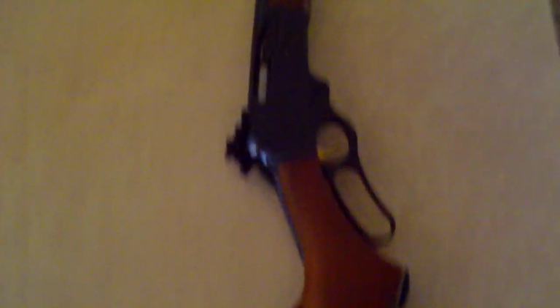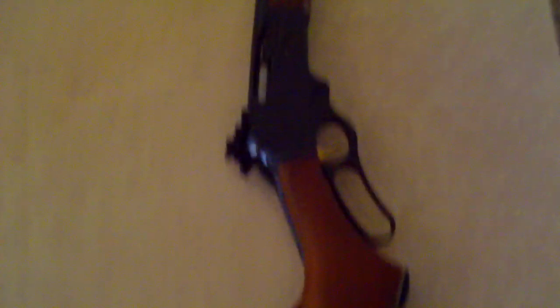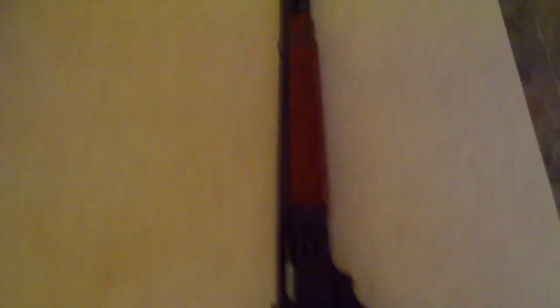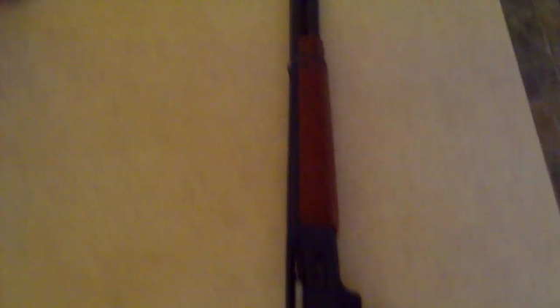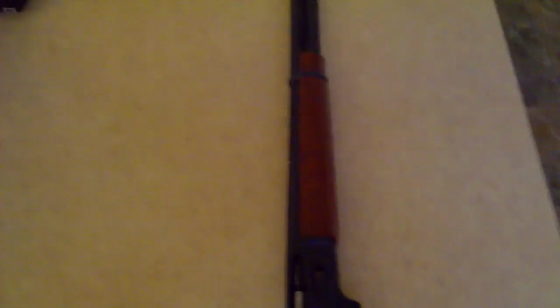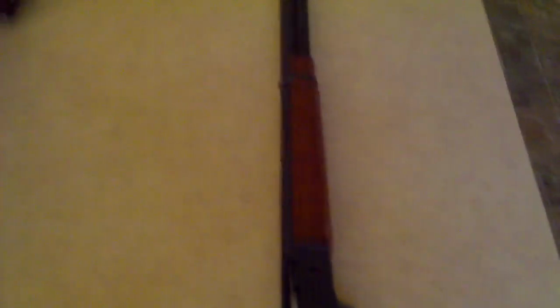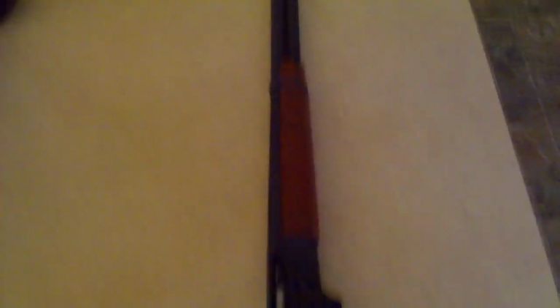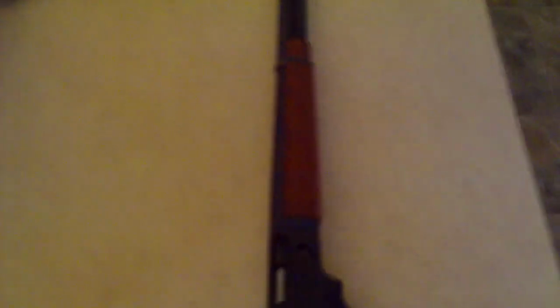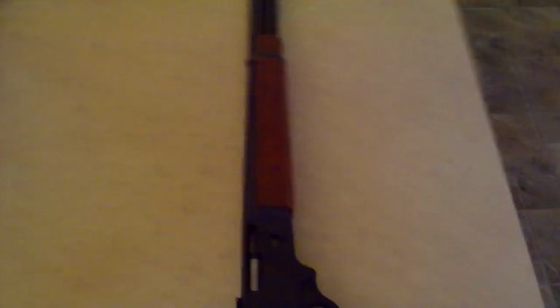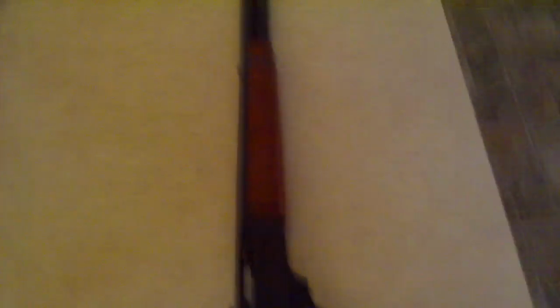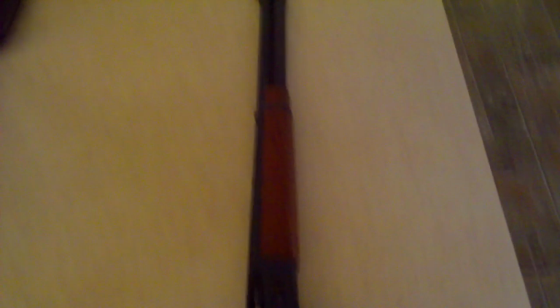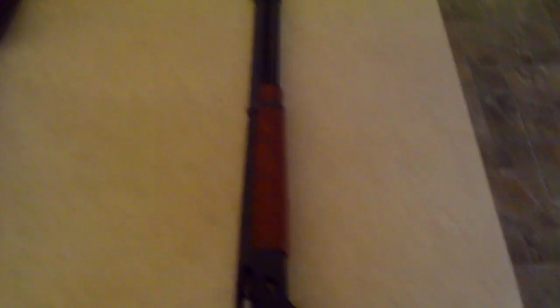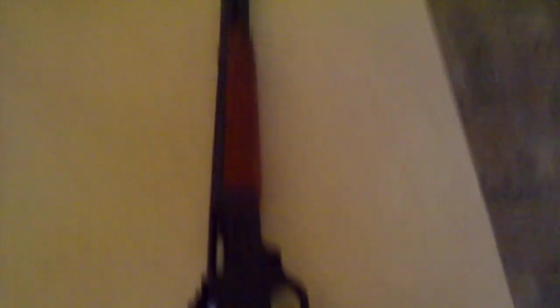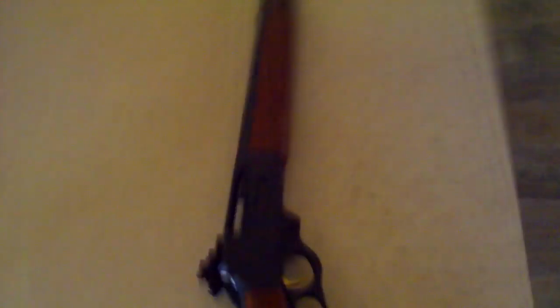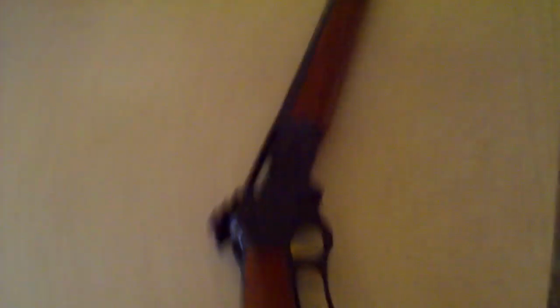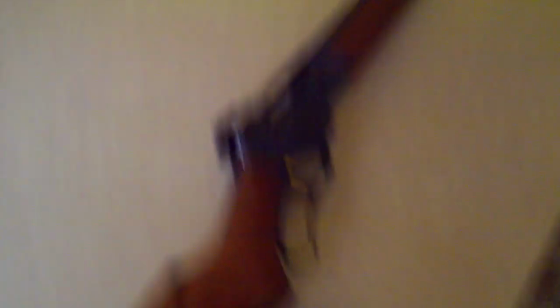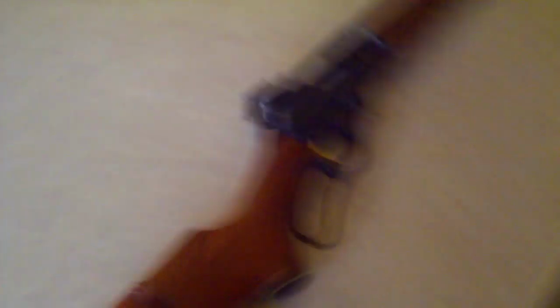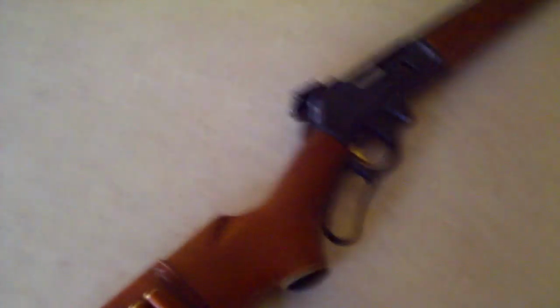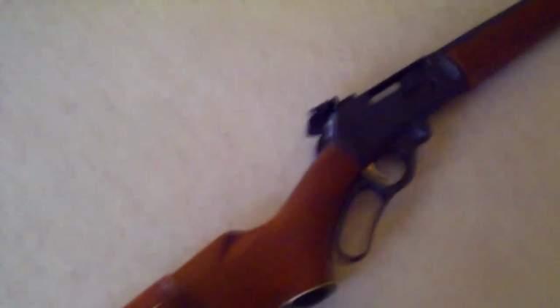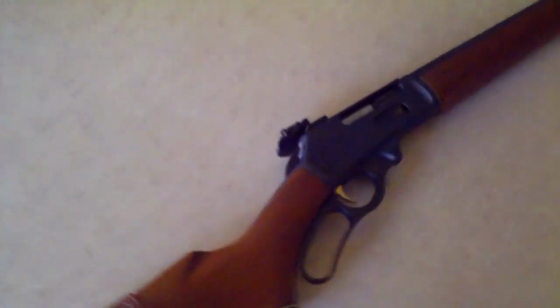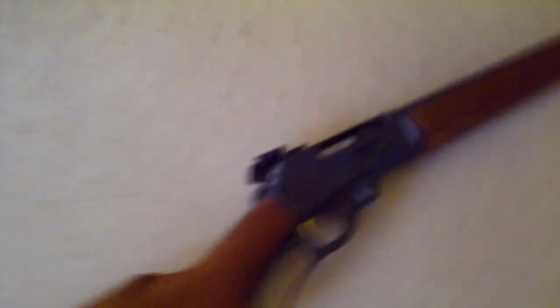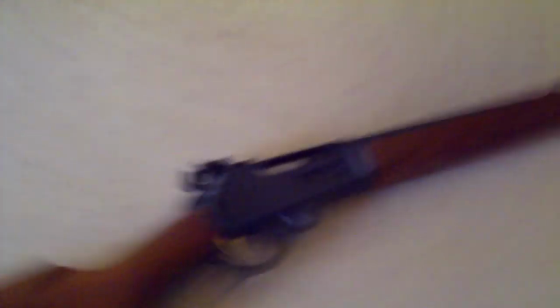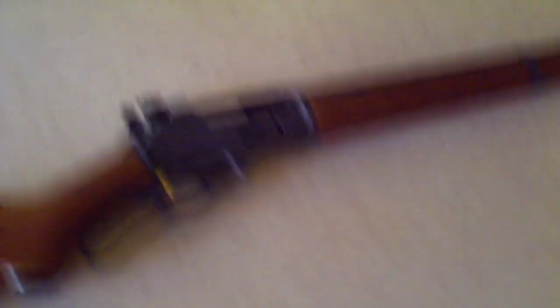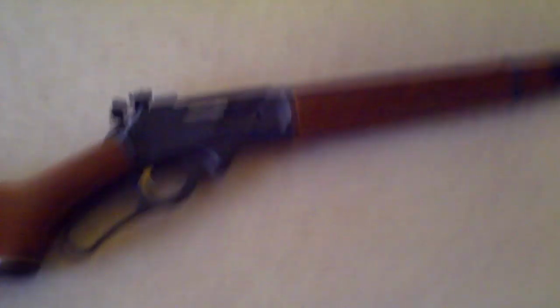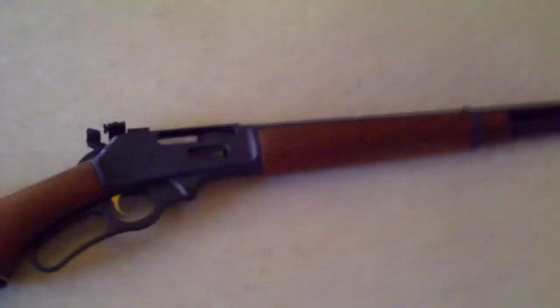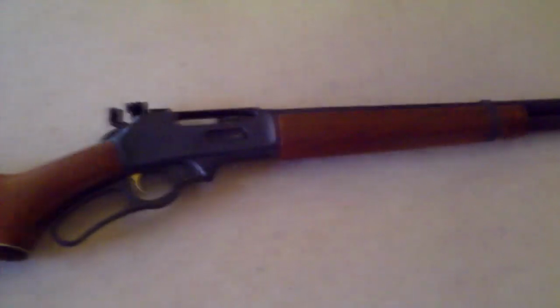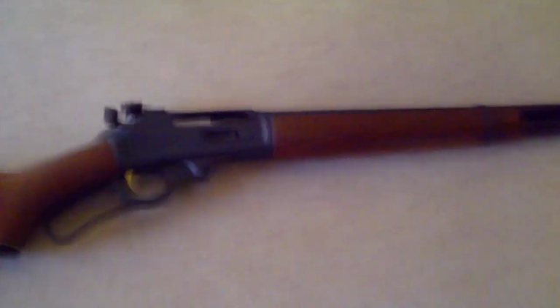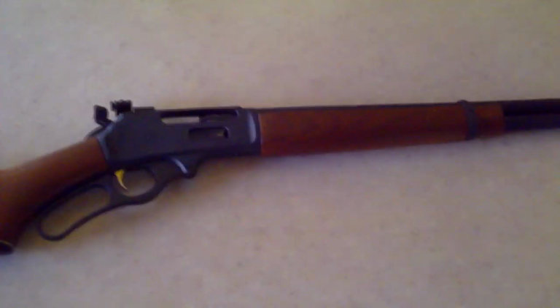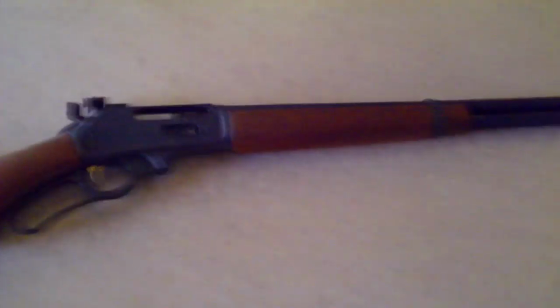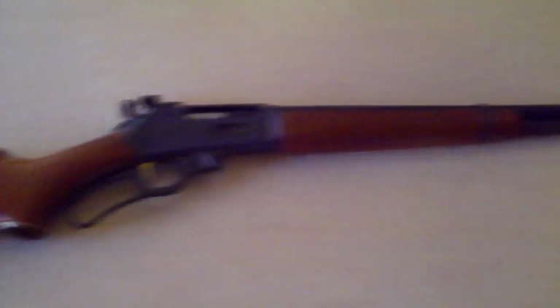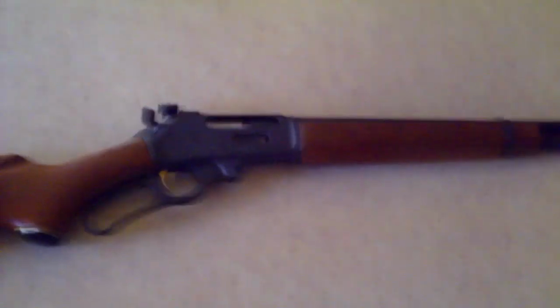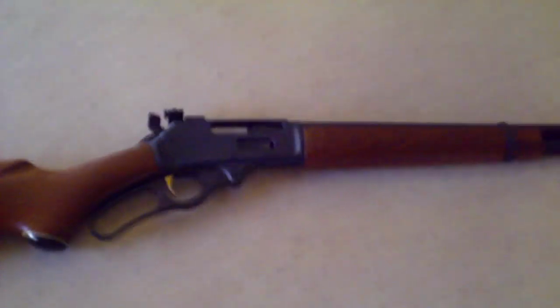Marlin 336 30-30 American Classic. Thanks for watching.